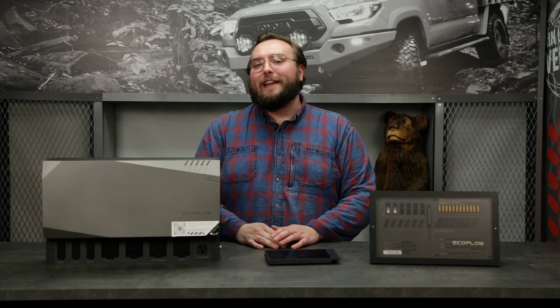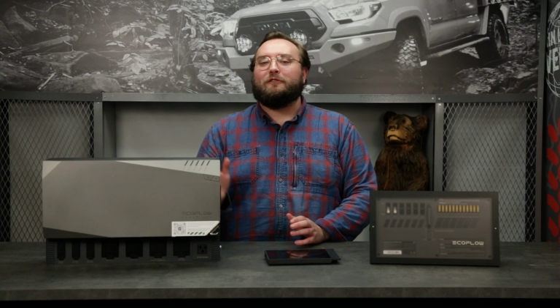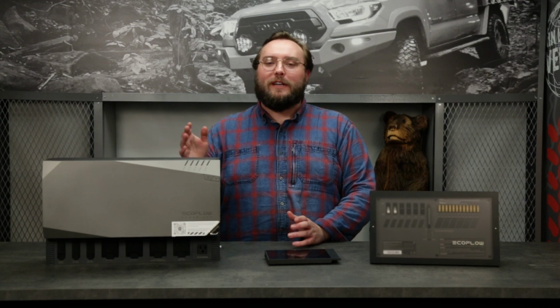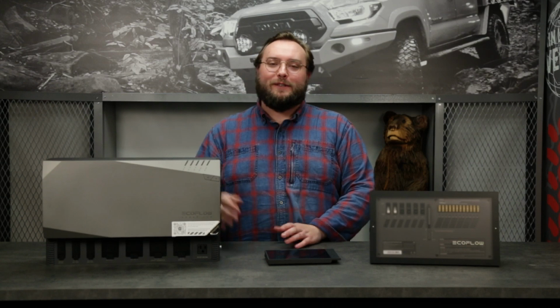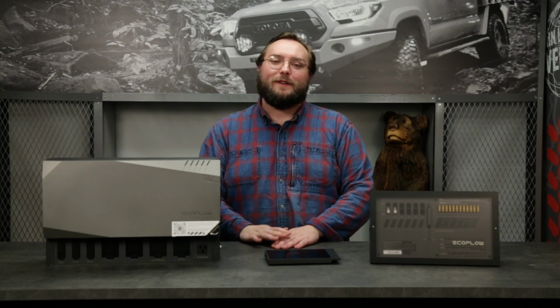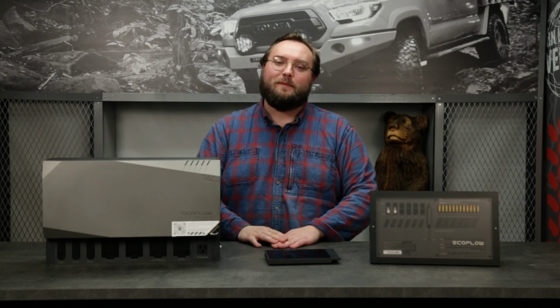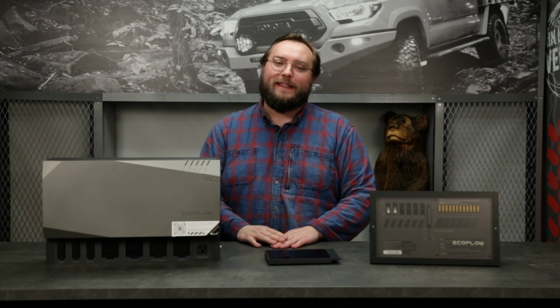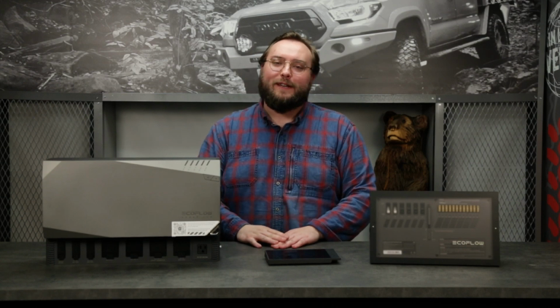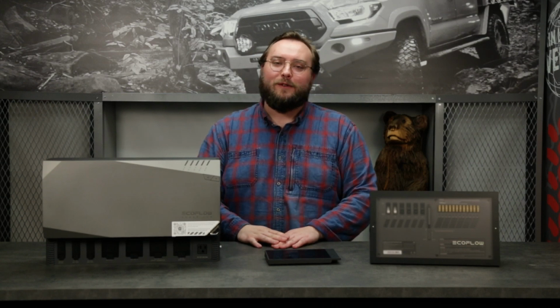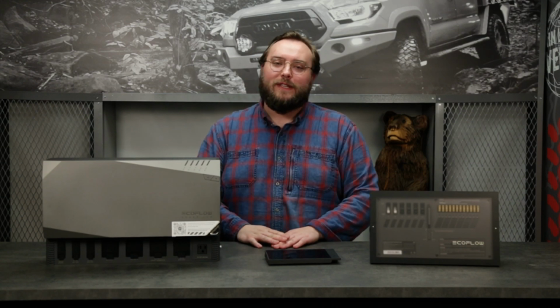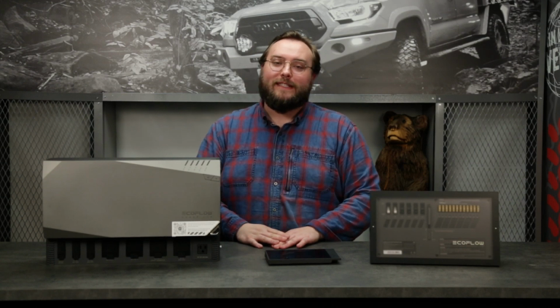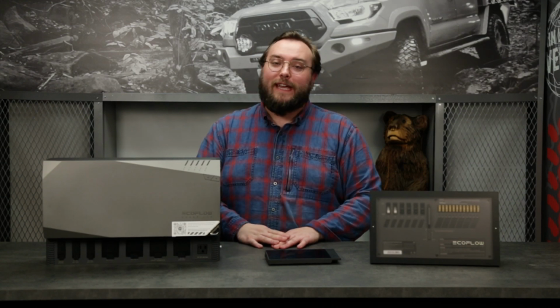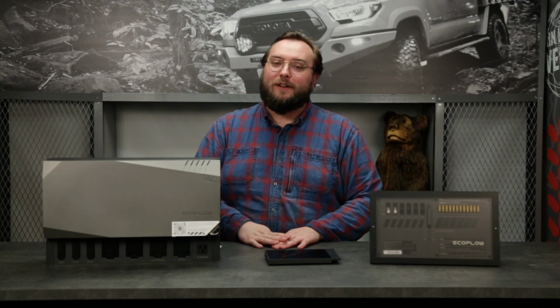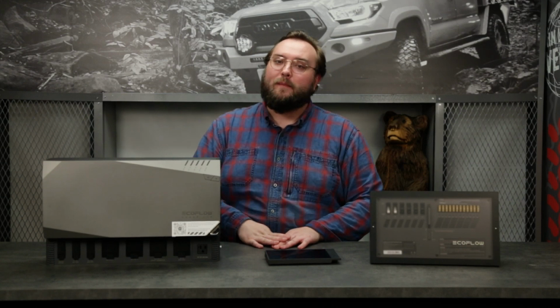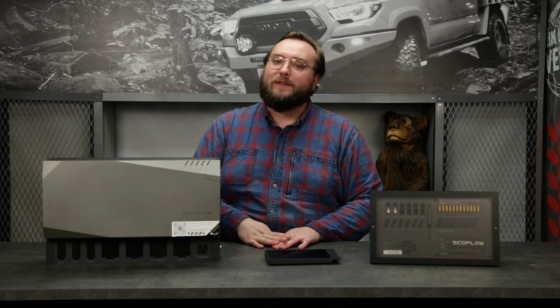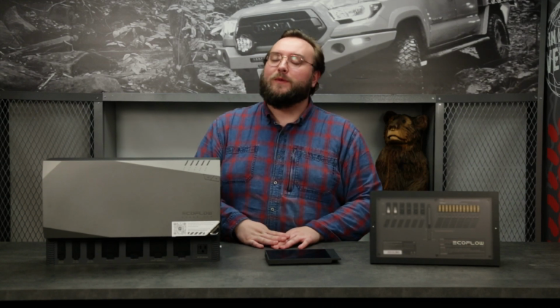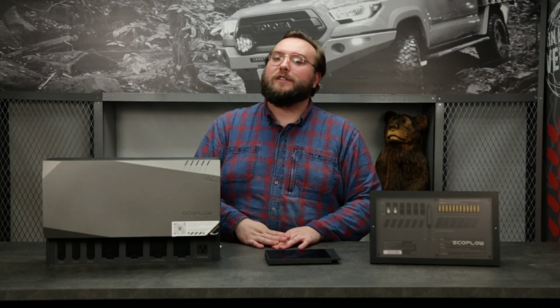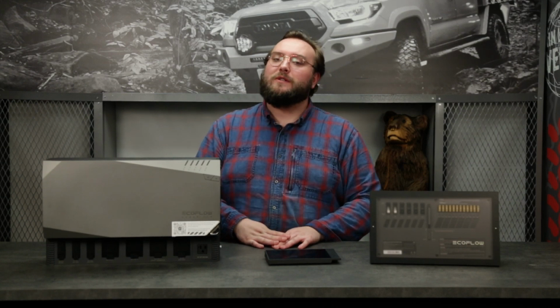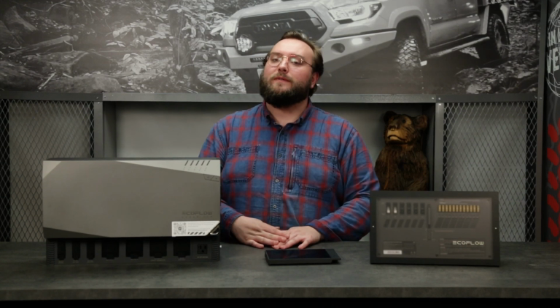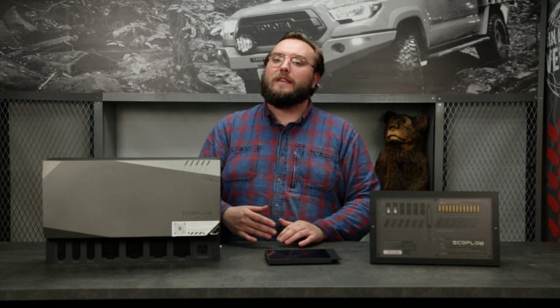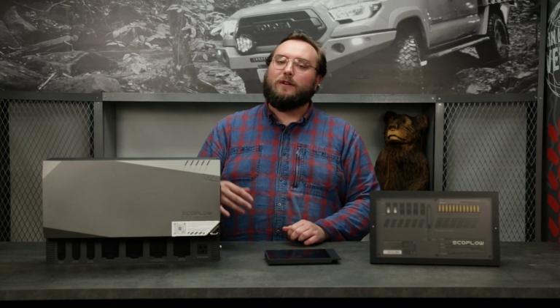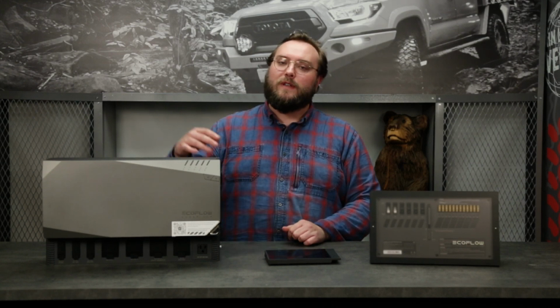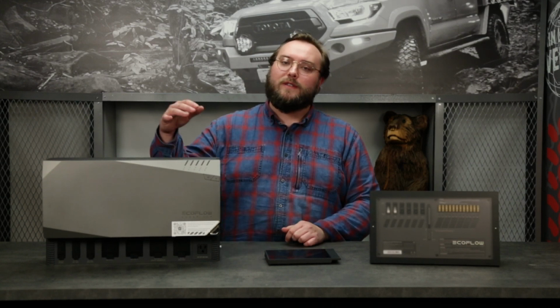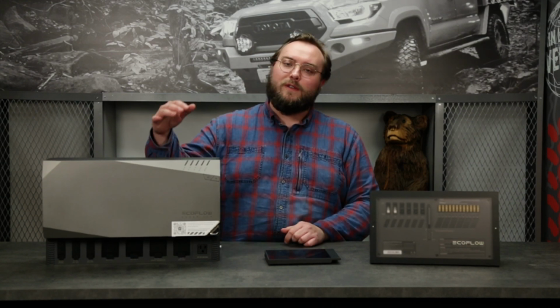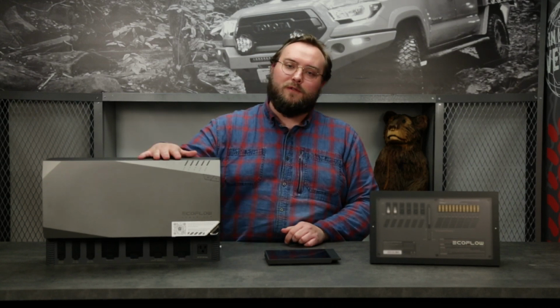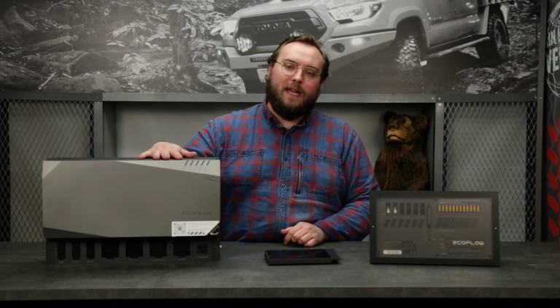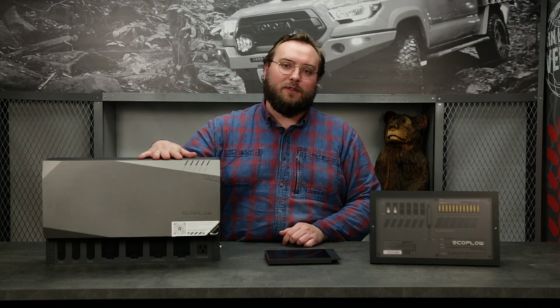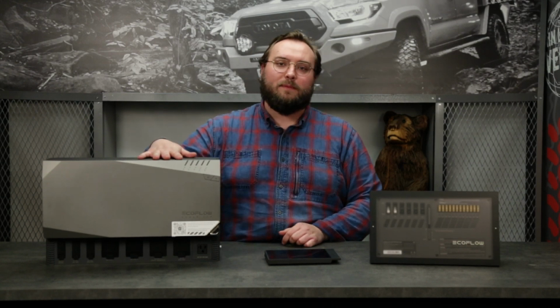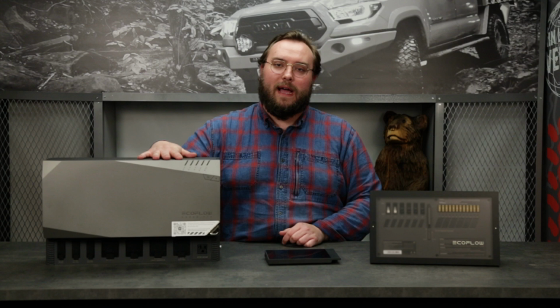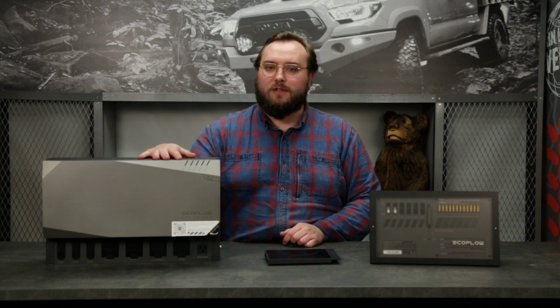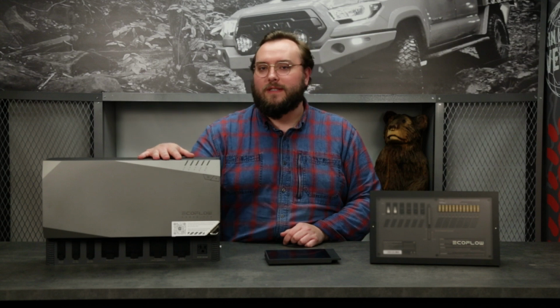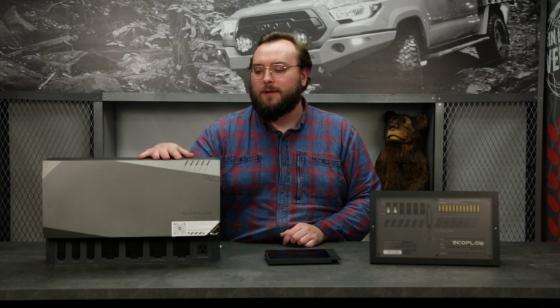Hey everybody, Joe here from Mainline Overland. Today on the bench we wanted to show off EcoFlow's new integrated power system.